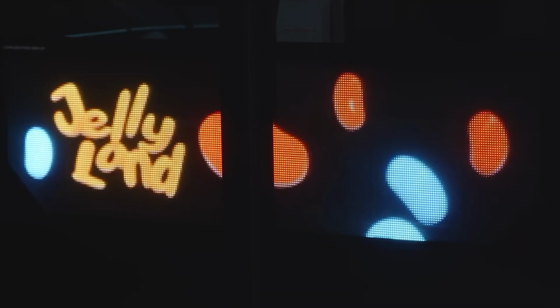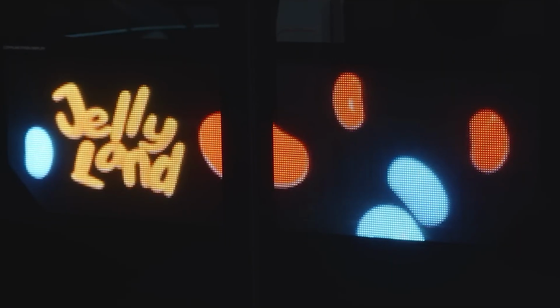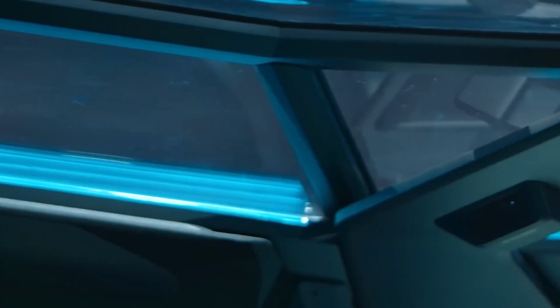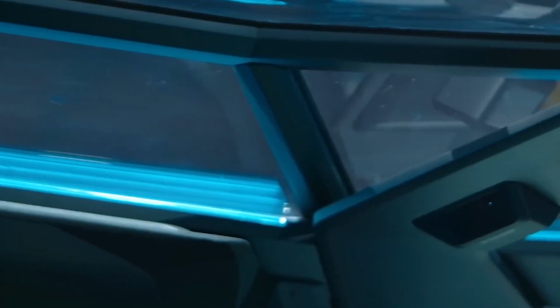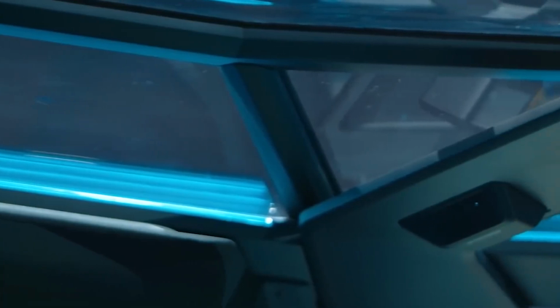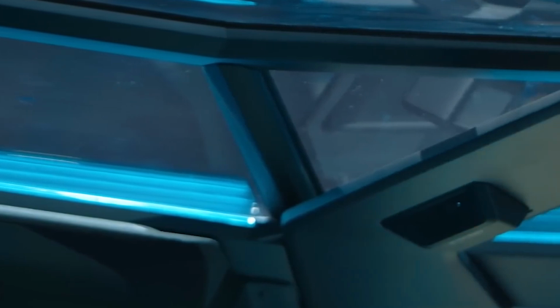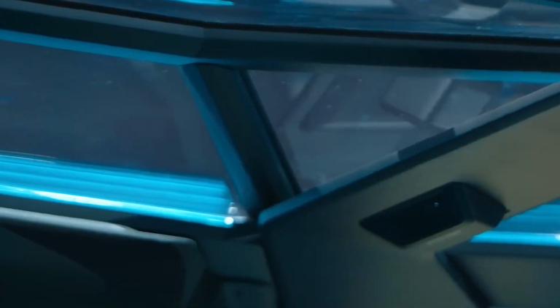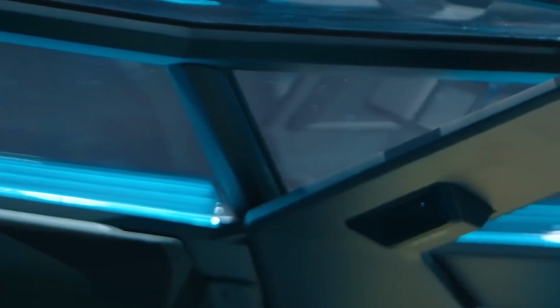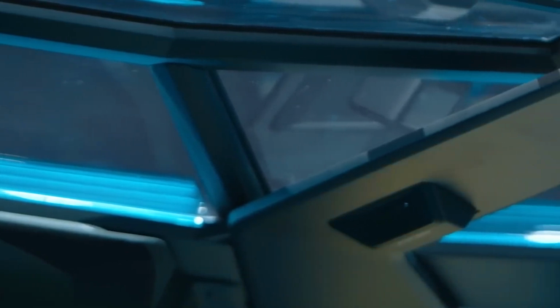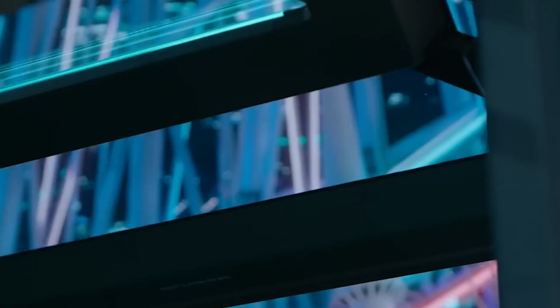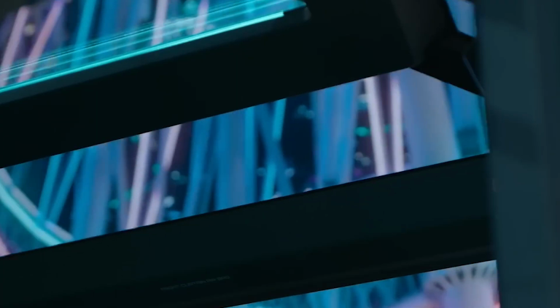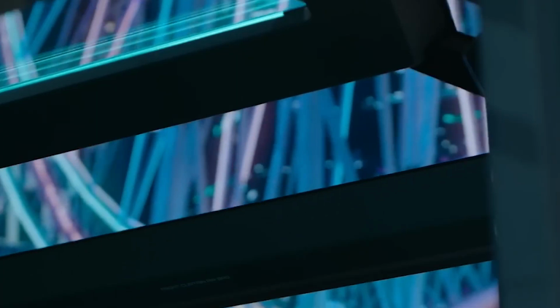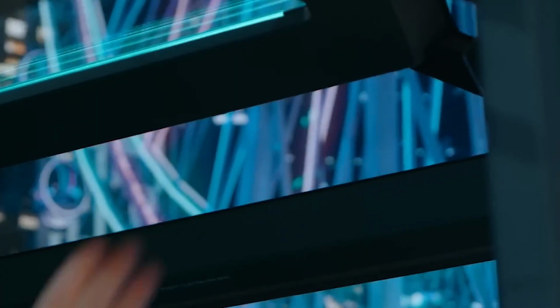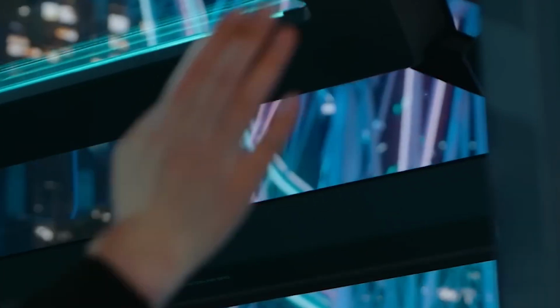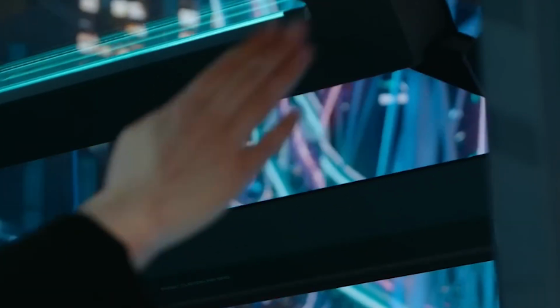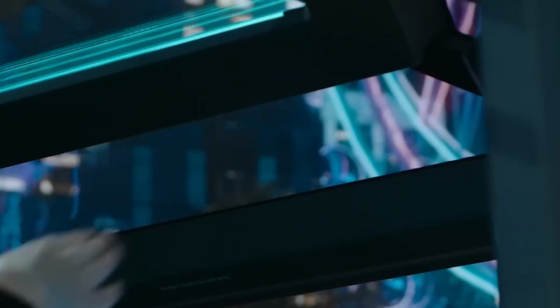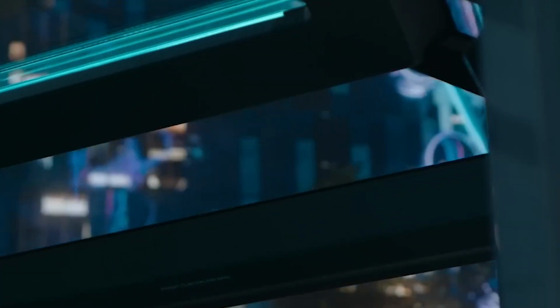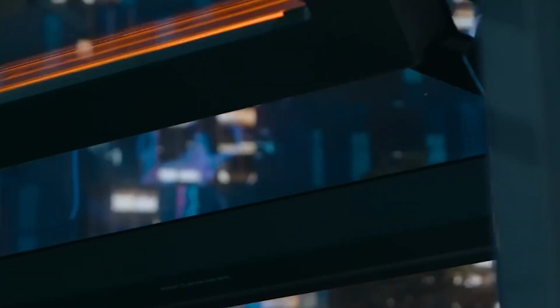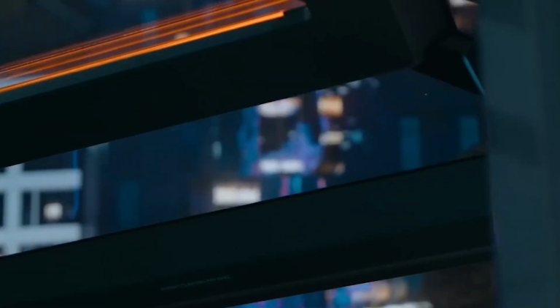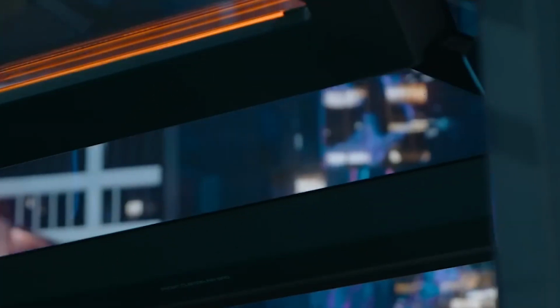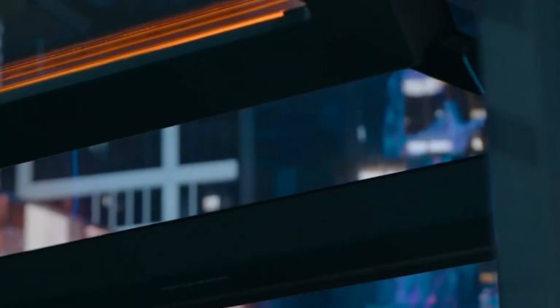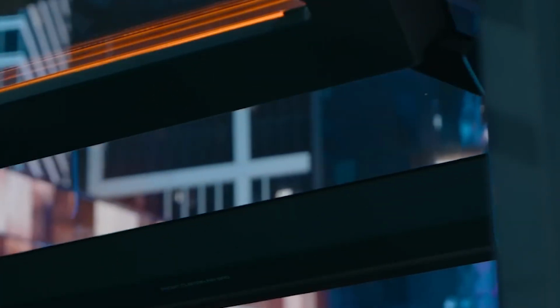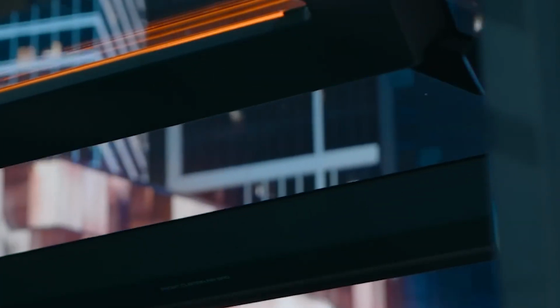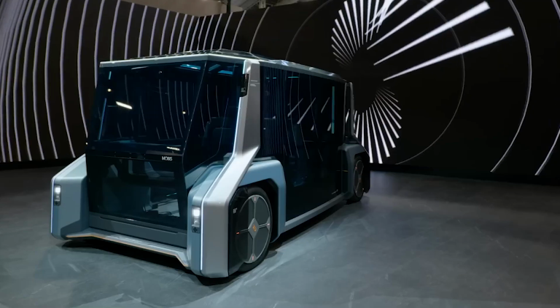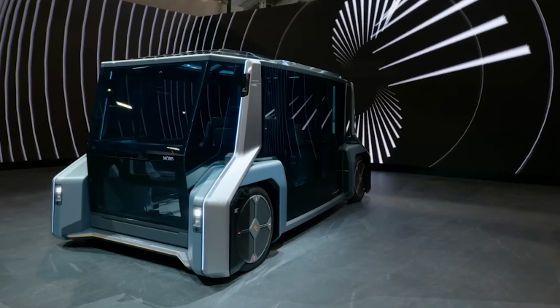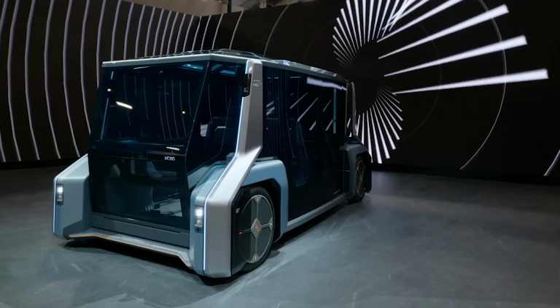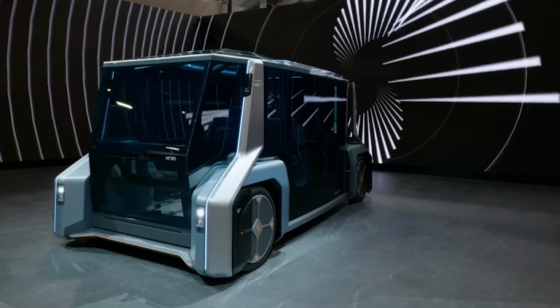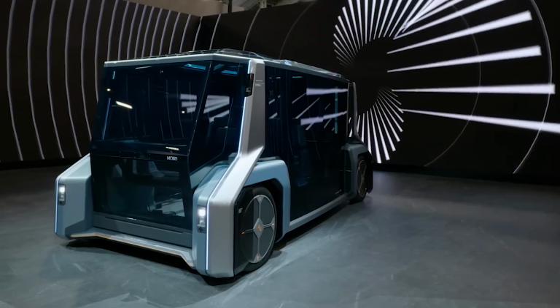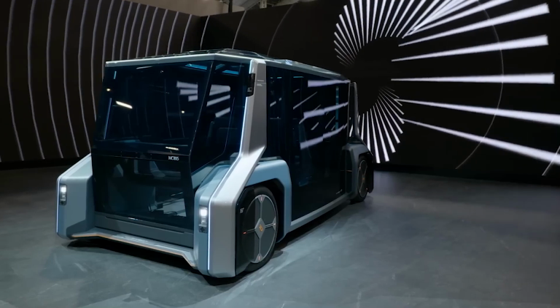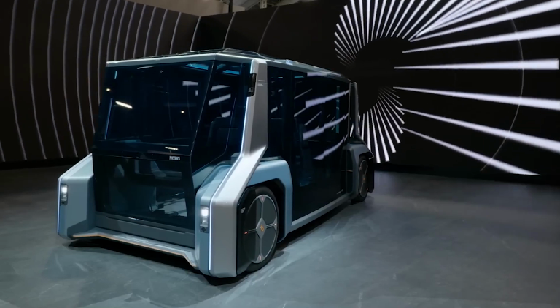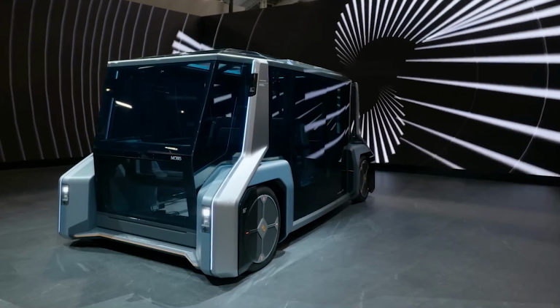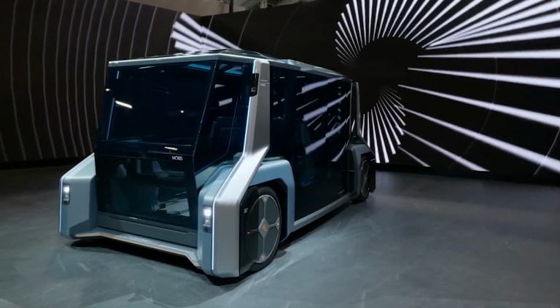These revolutionary concepts redefine future mobility and bring the impossible closer to reality.